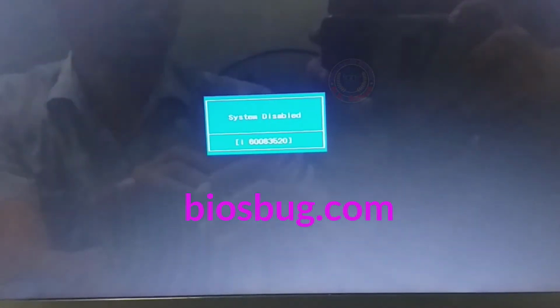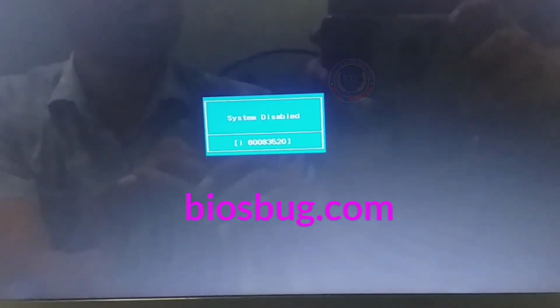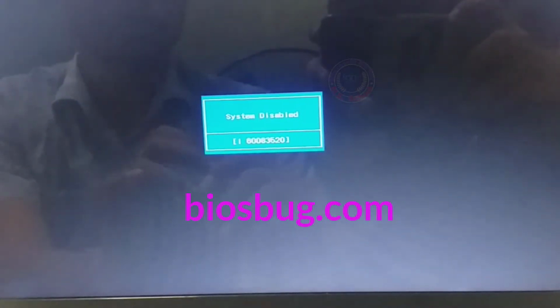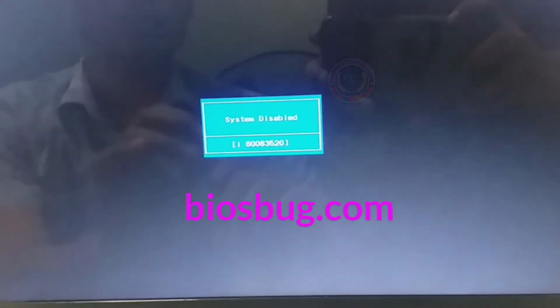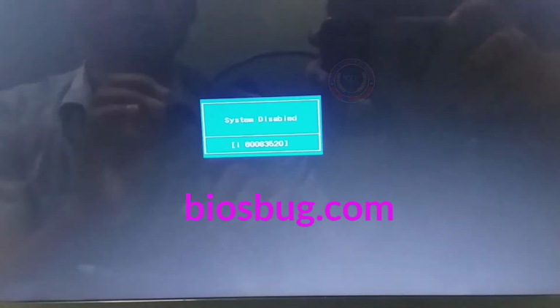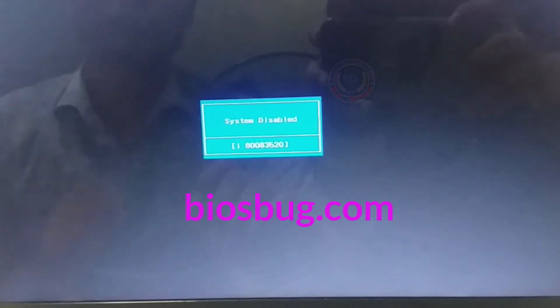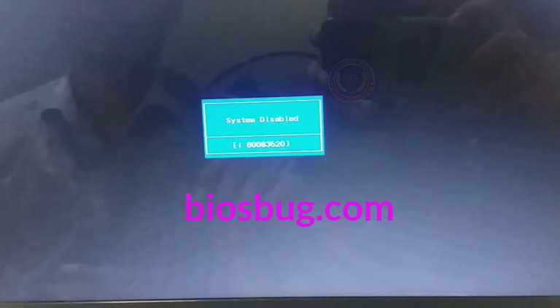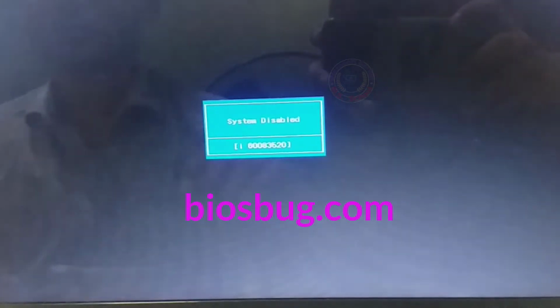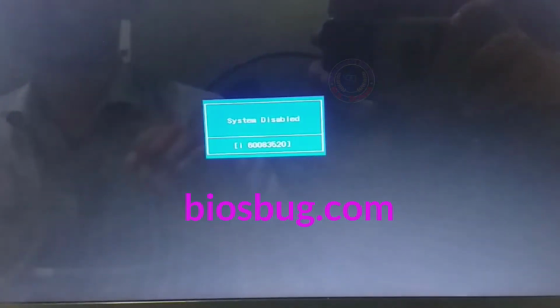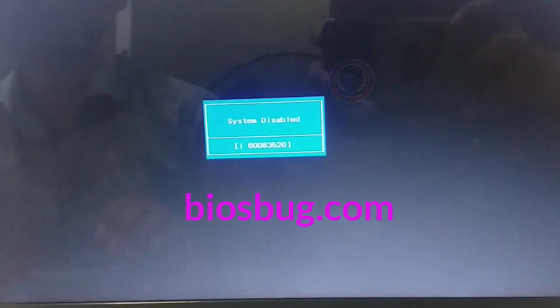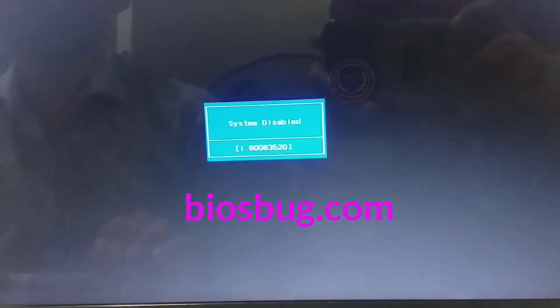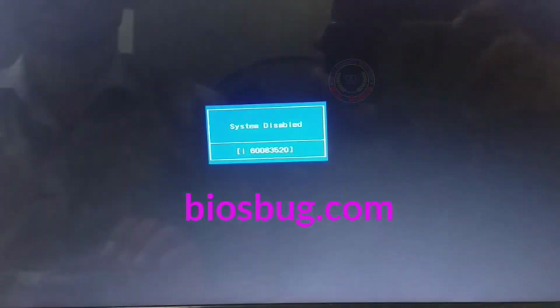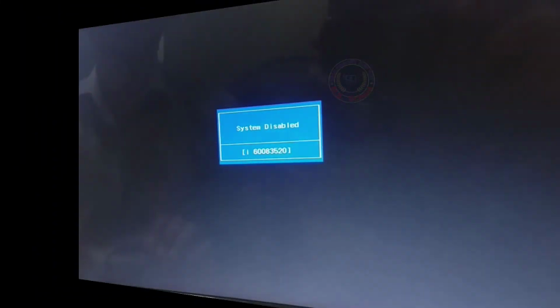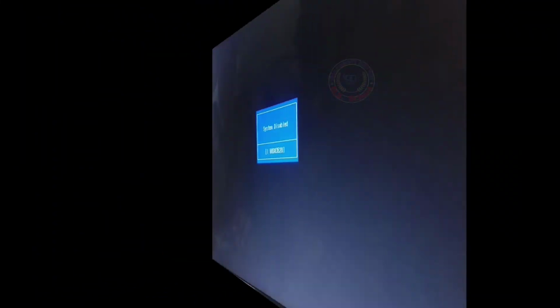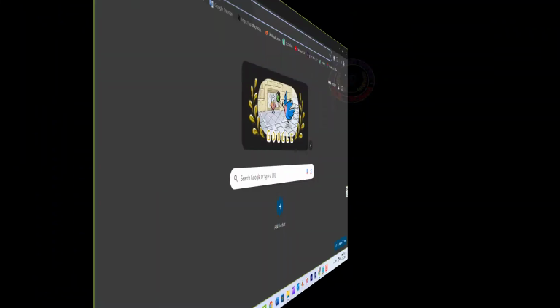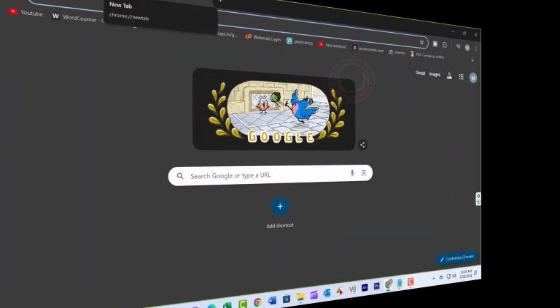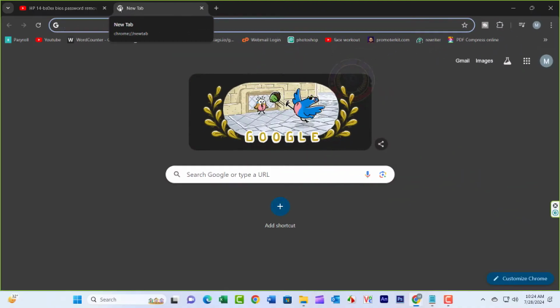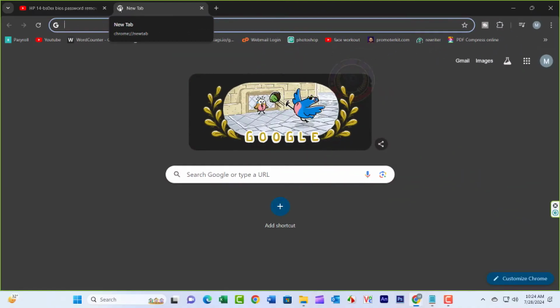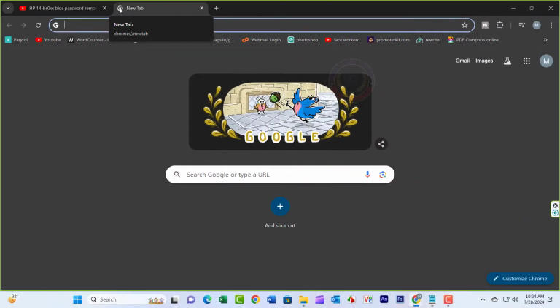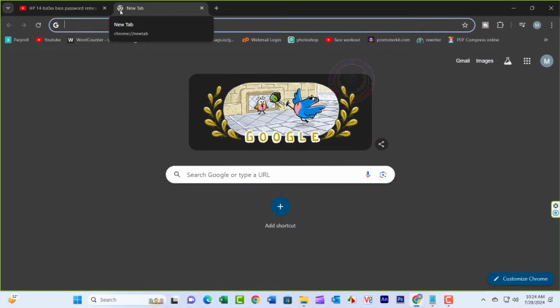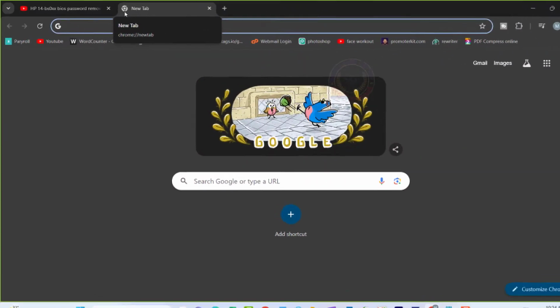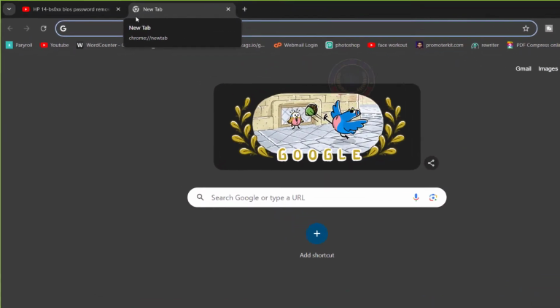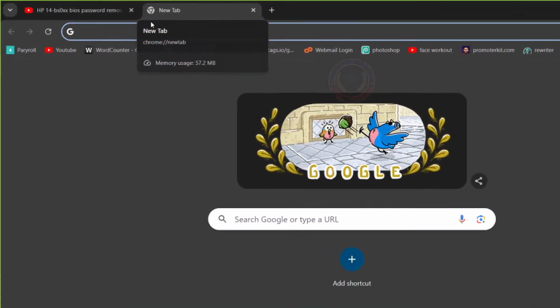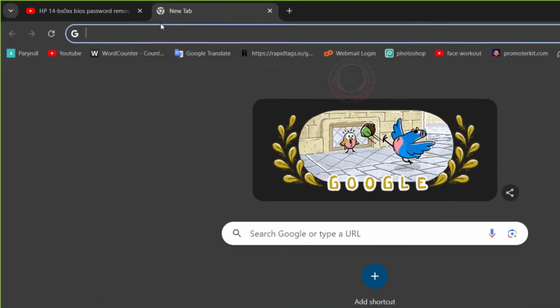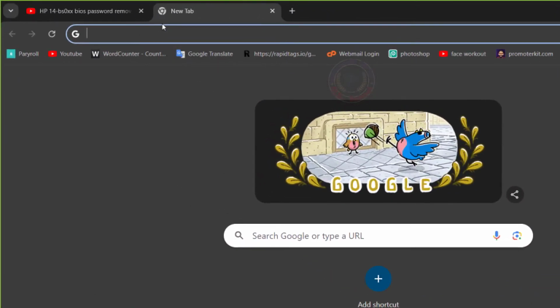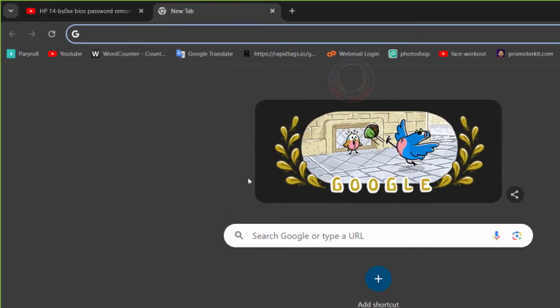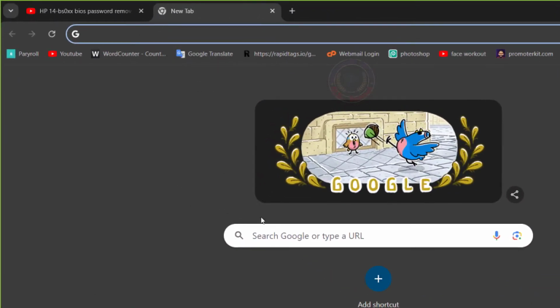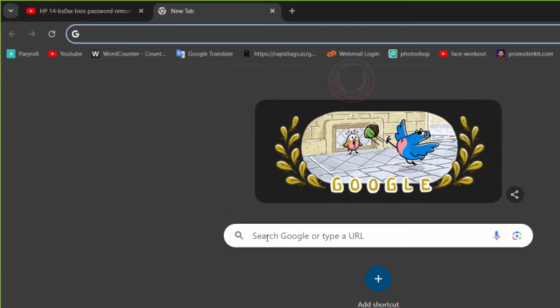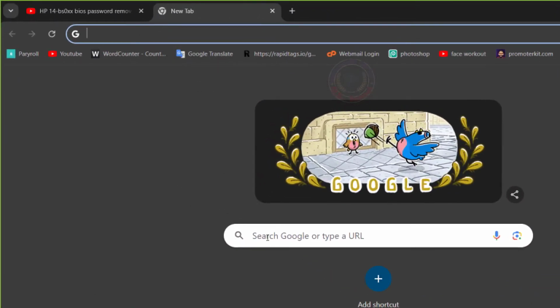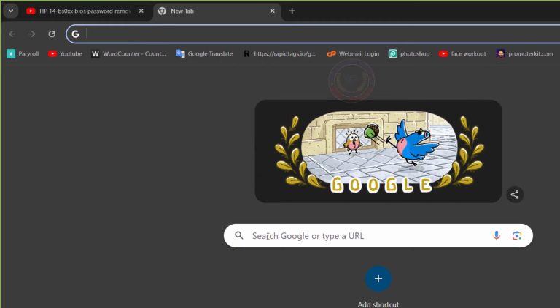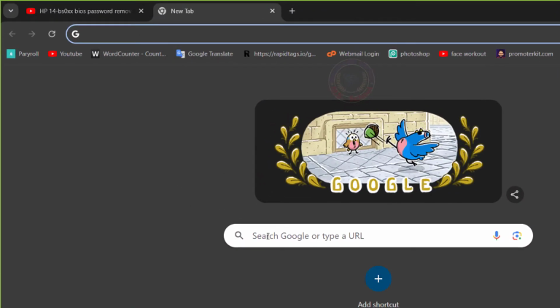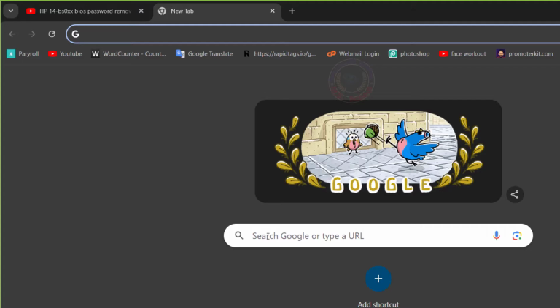Press Enter again and you're going to get this system disabled box, which has eight digits and an 'I' at the front.